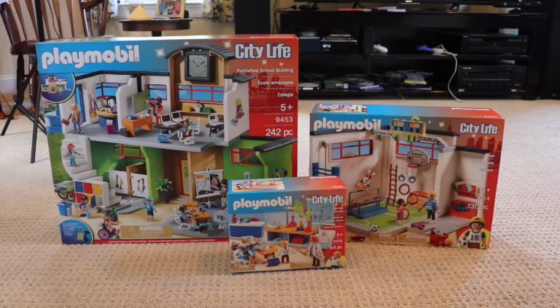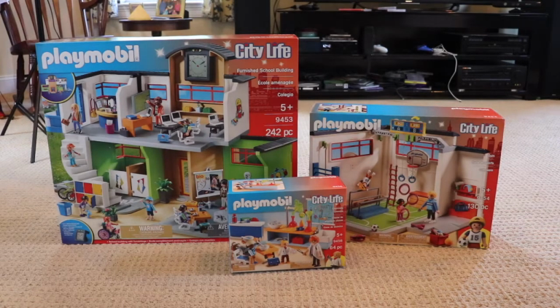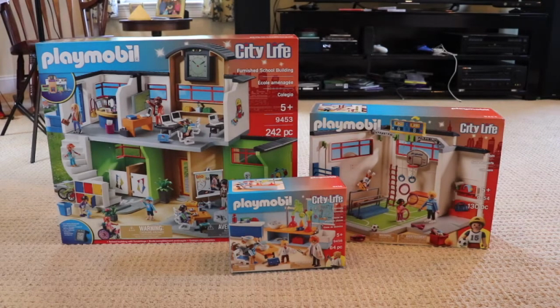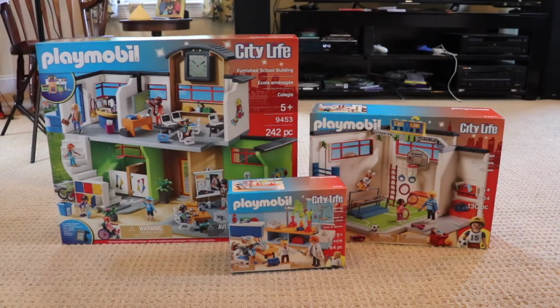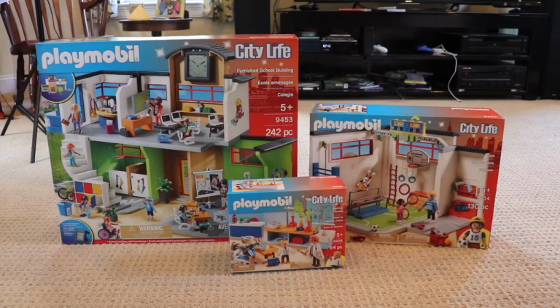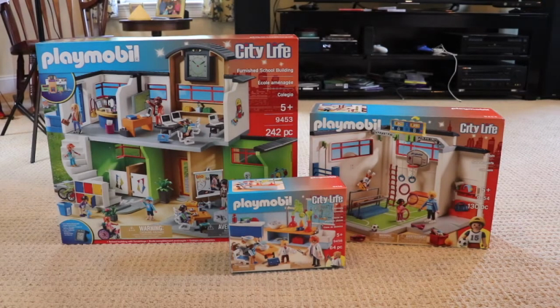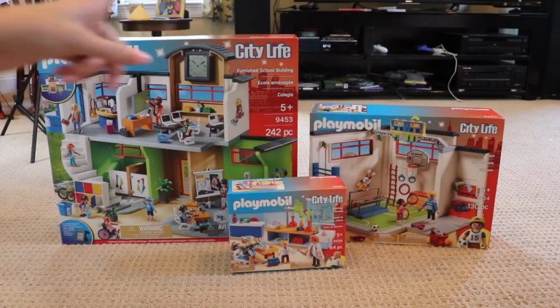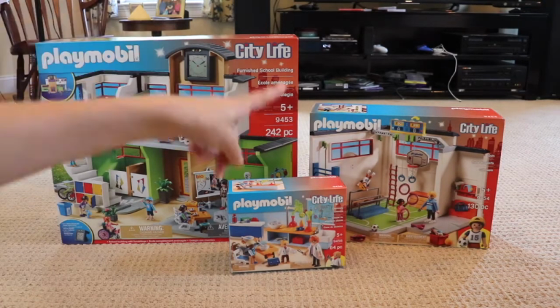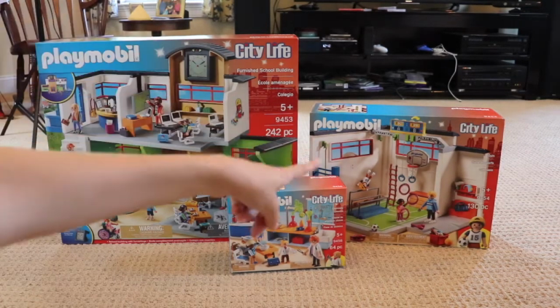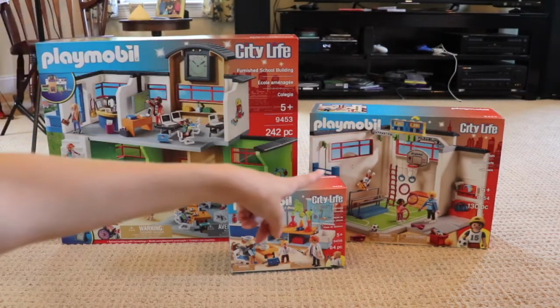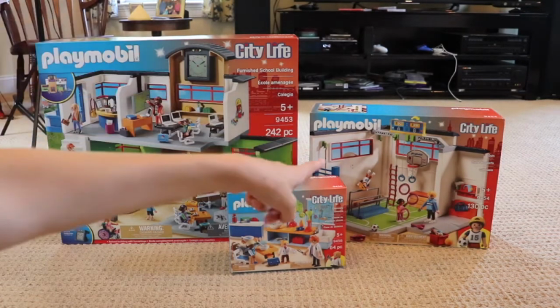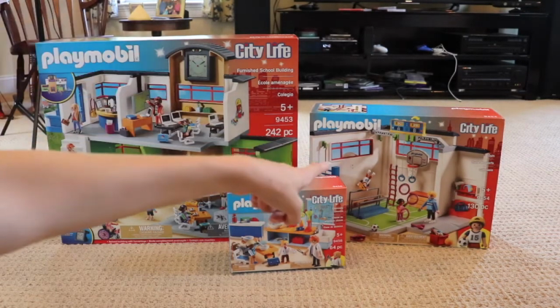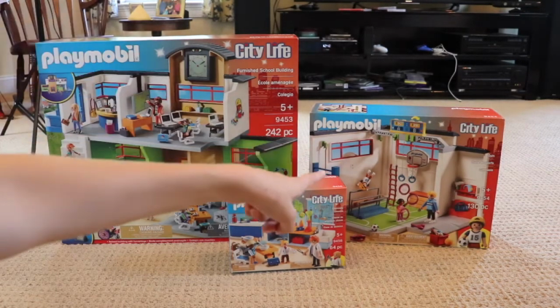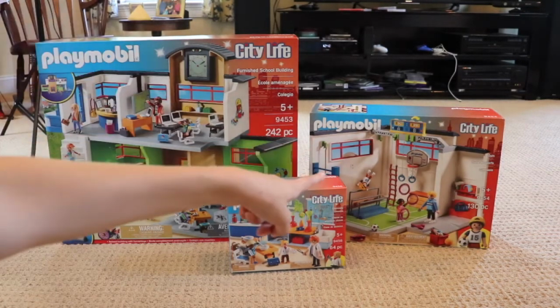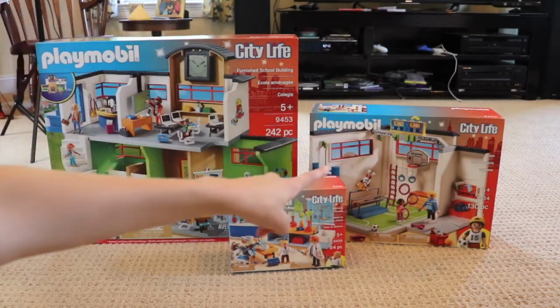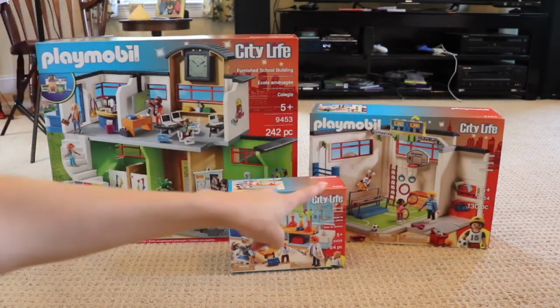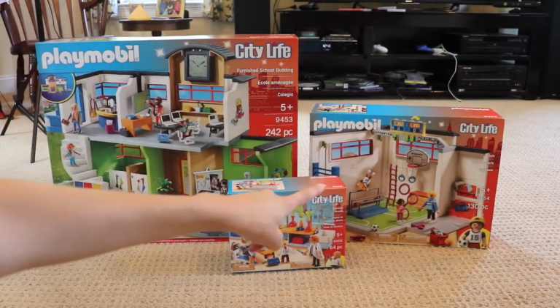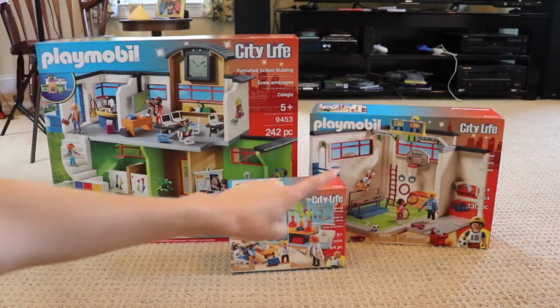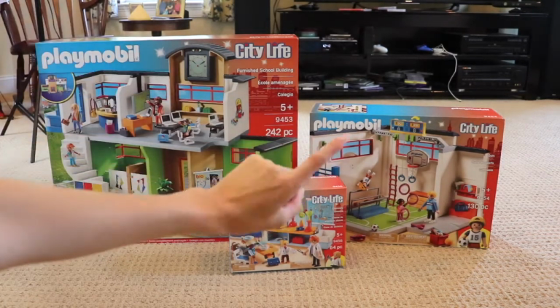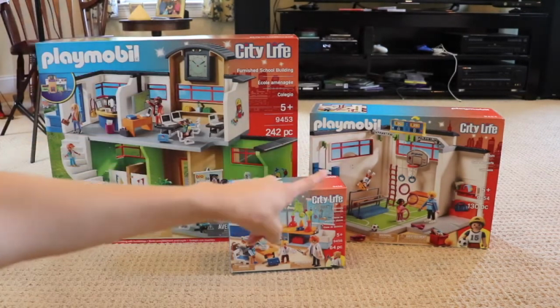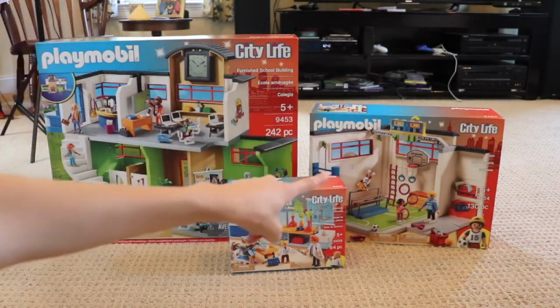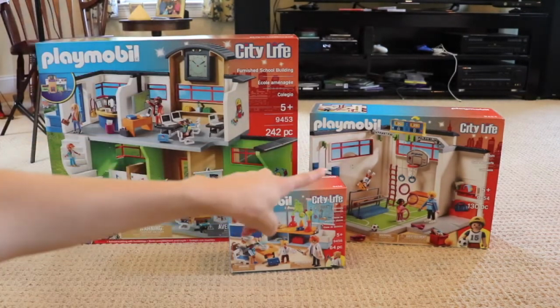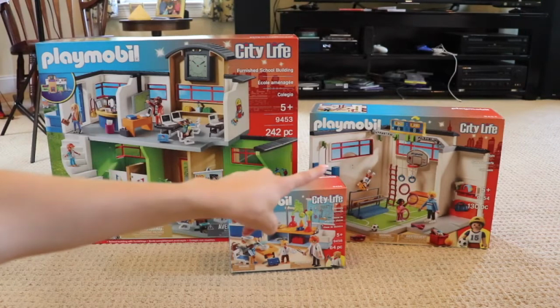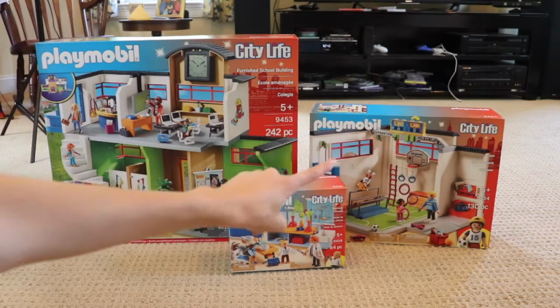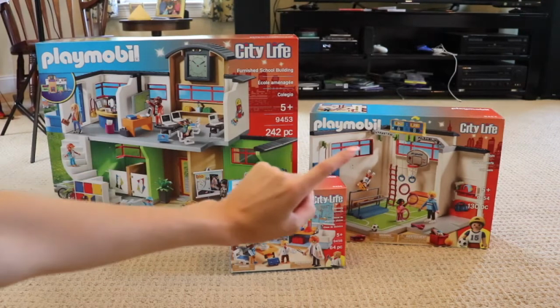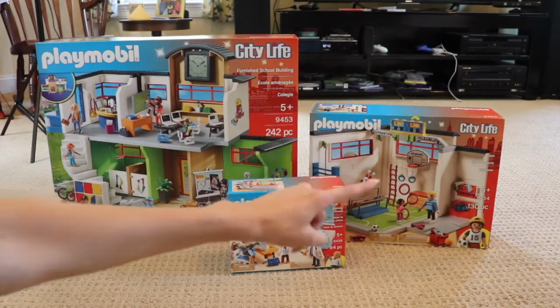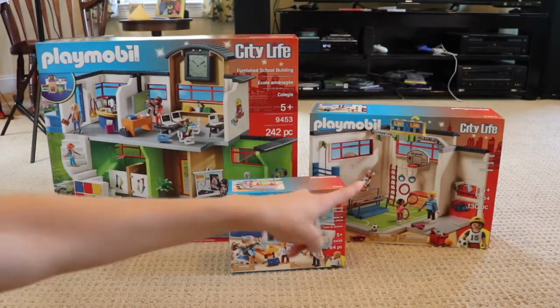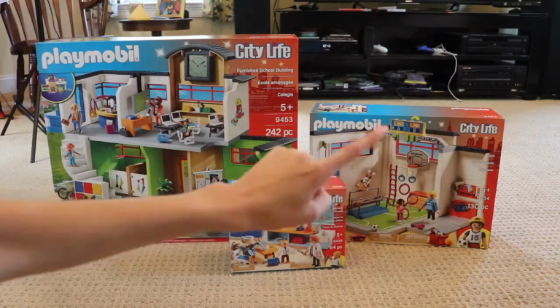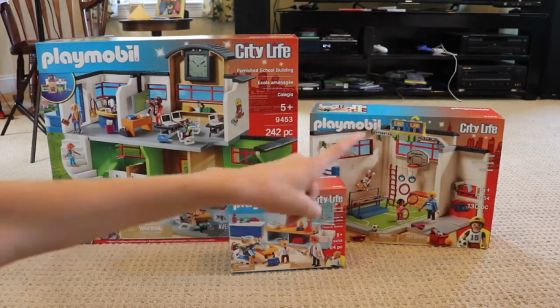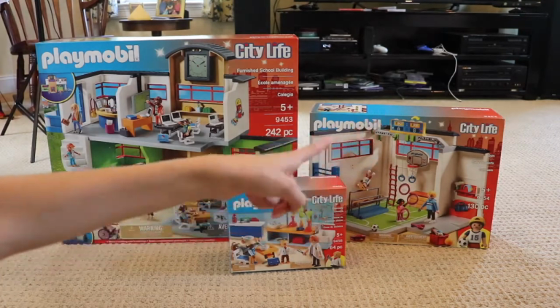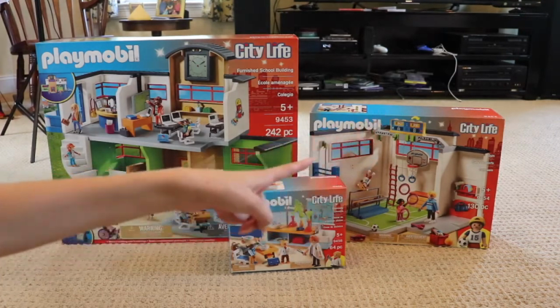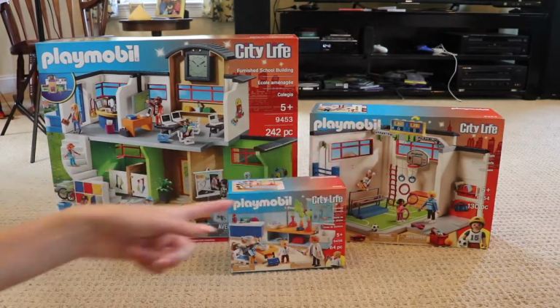Then we have the Playmobil gym, which is also really cool. I wish my gym was like that when I did gym.